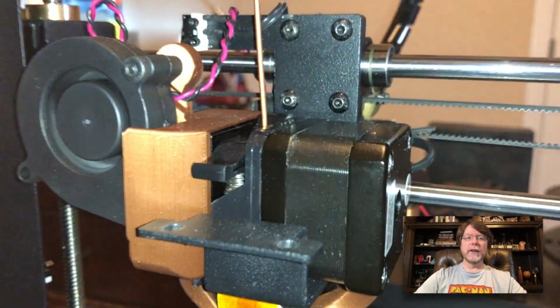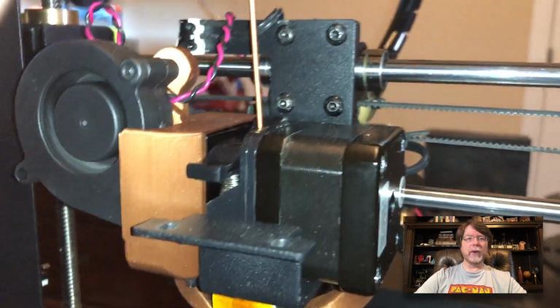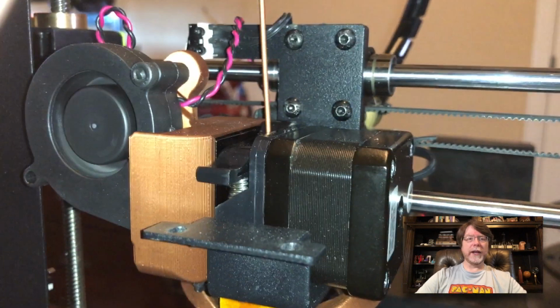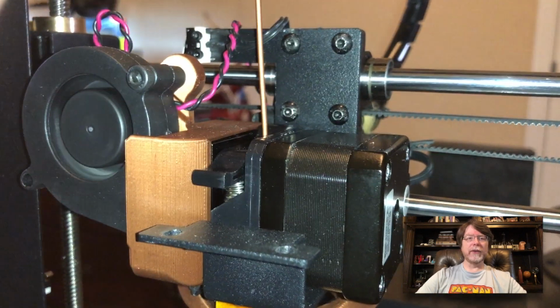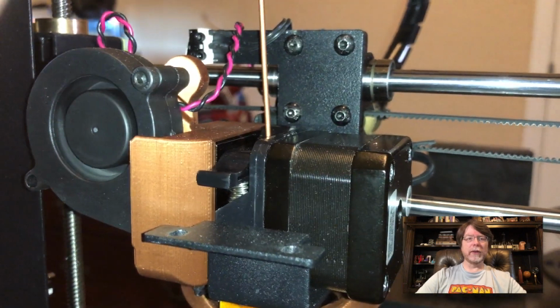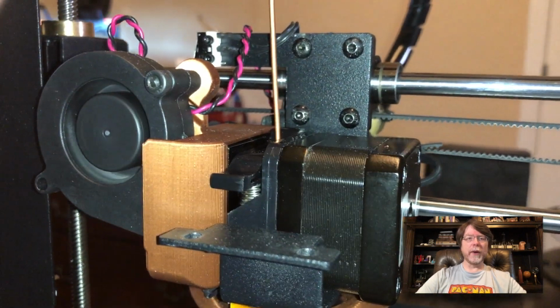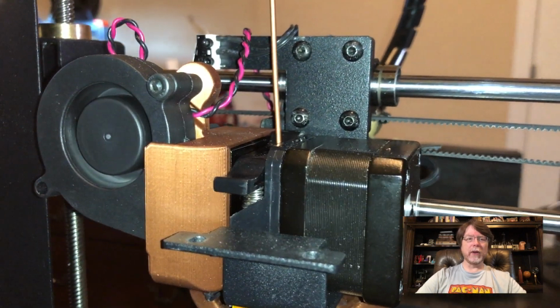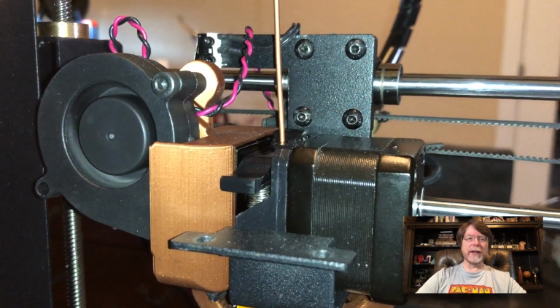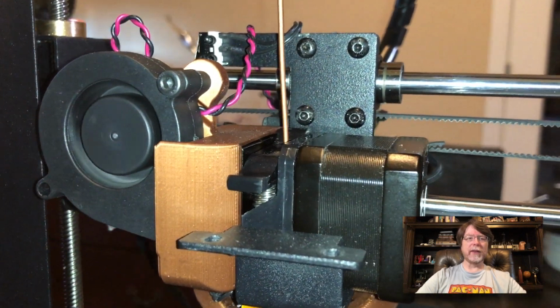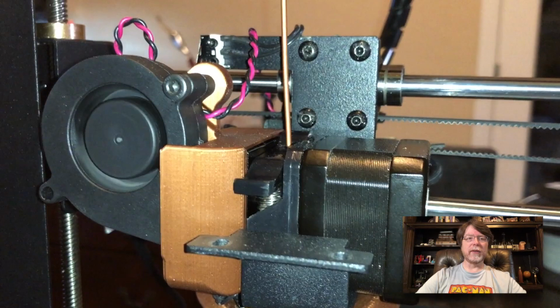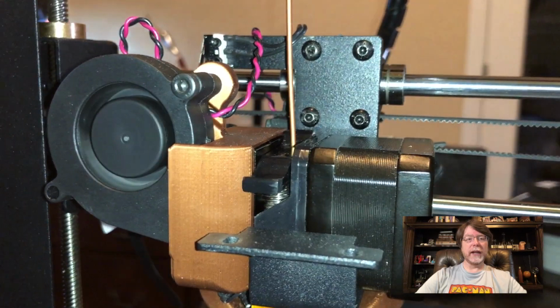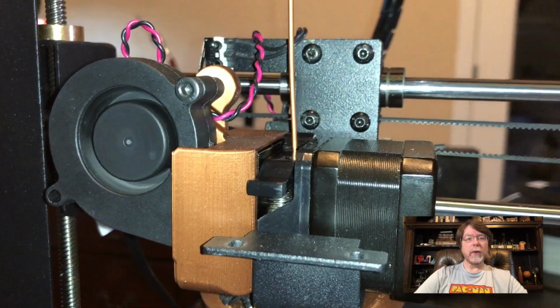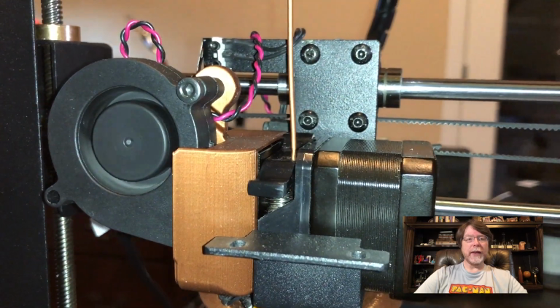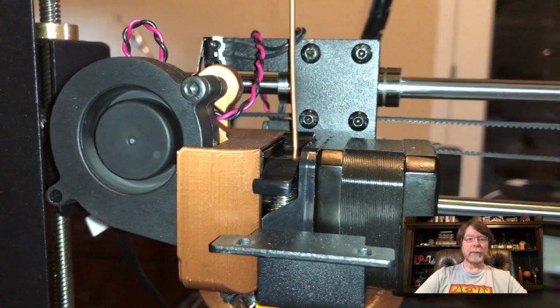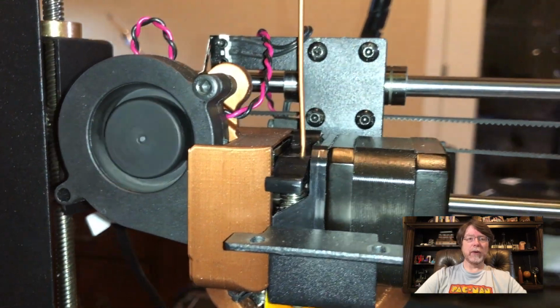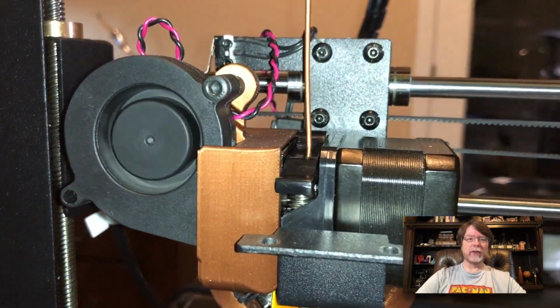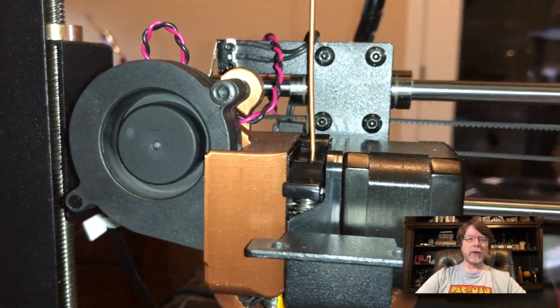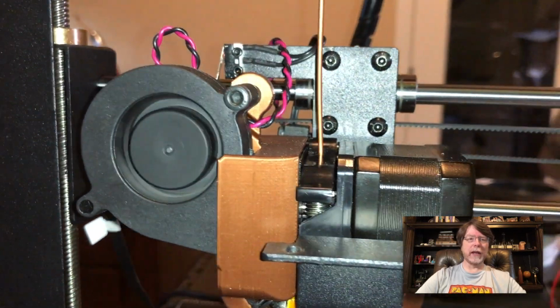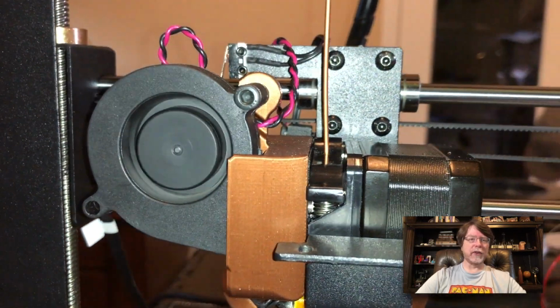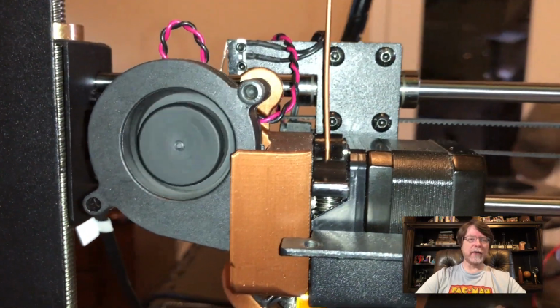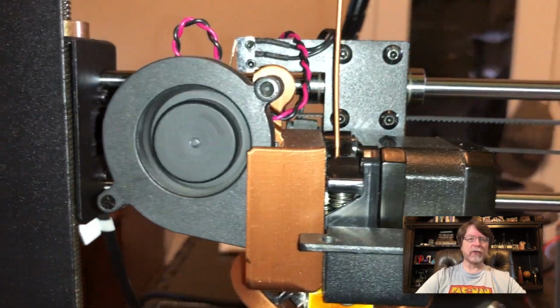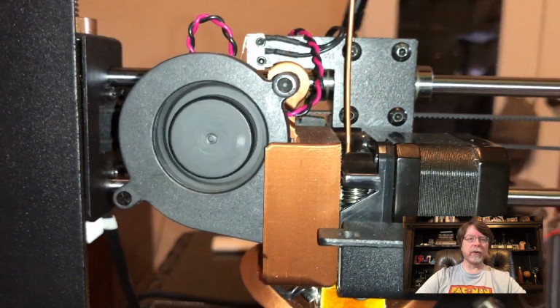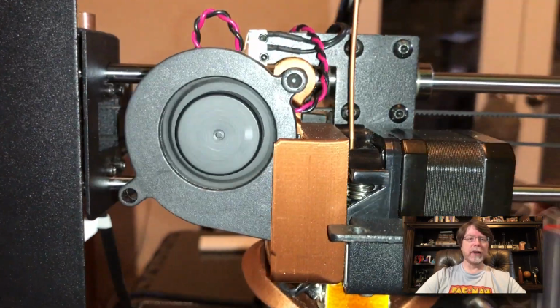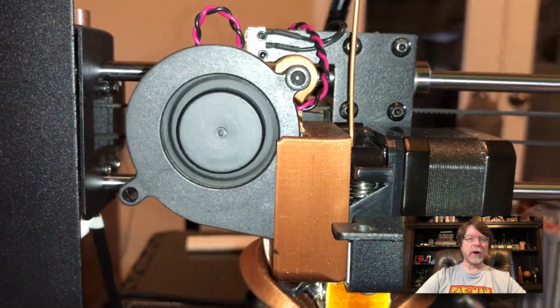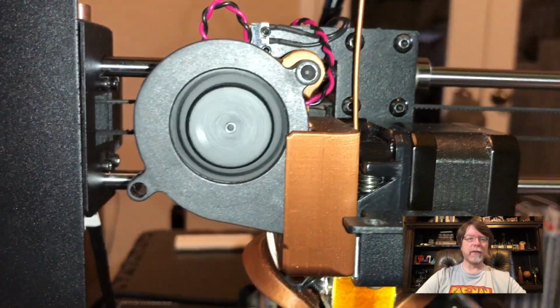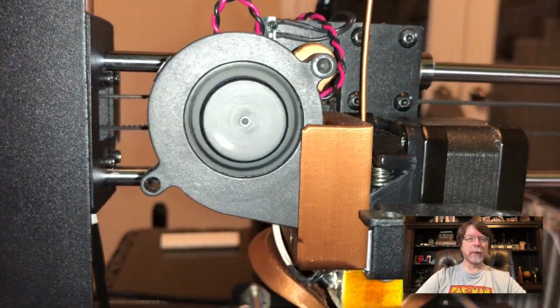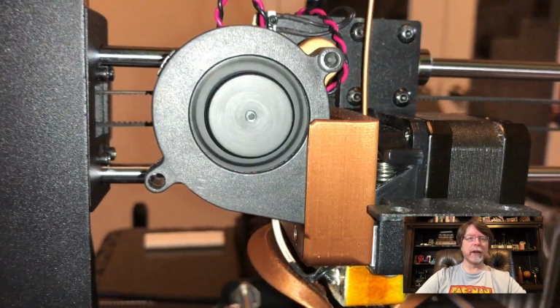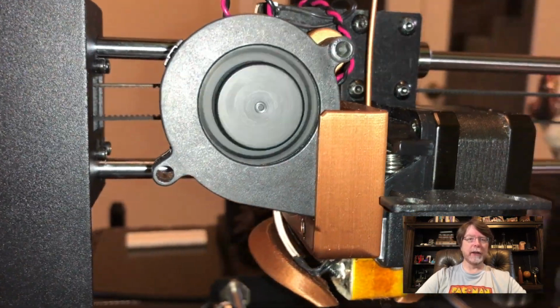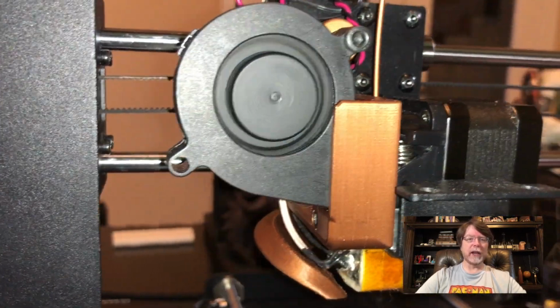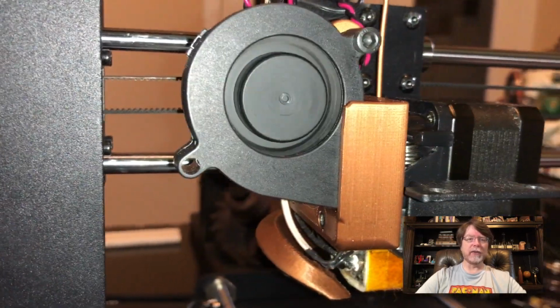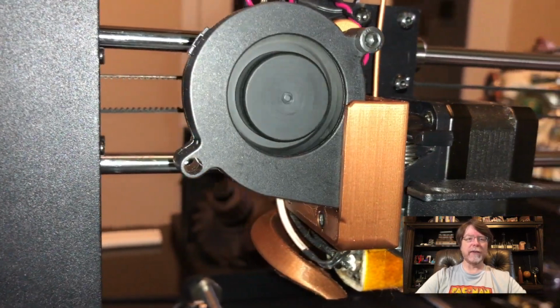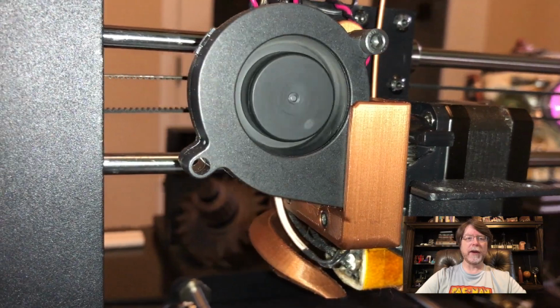The end result is going to look like this. It's okay that the blower sticks out on the left side of the extruder — it's far enough forward that it clears the left side of the frame.